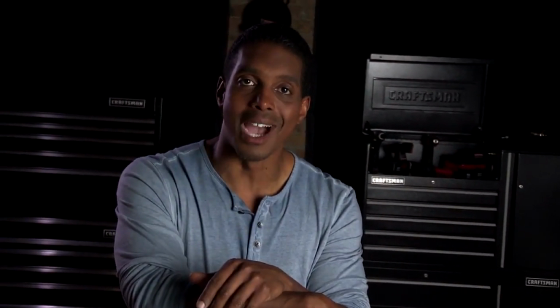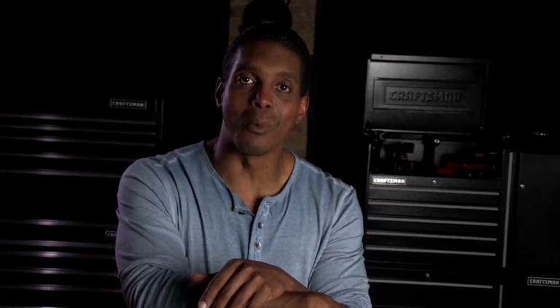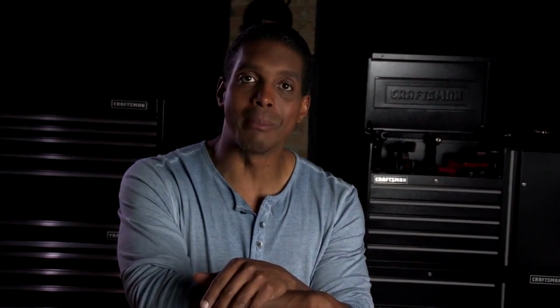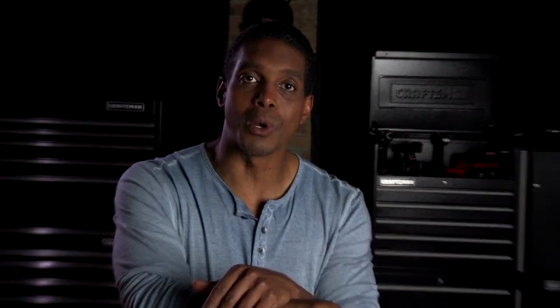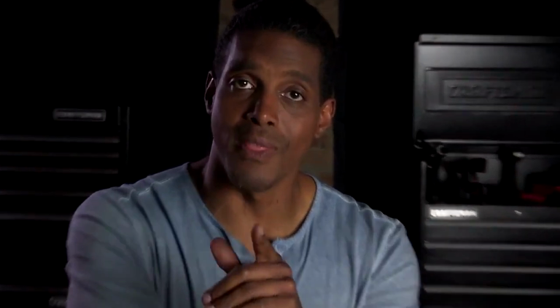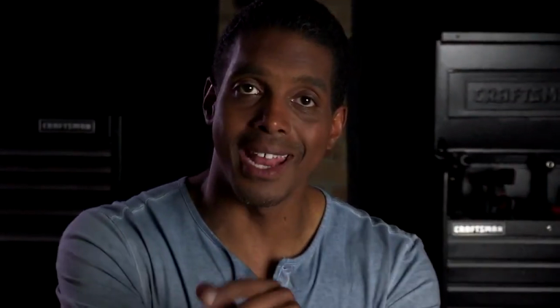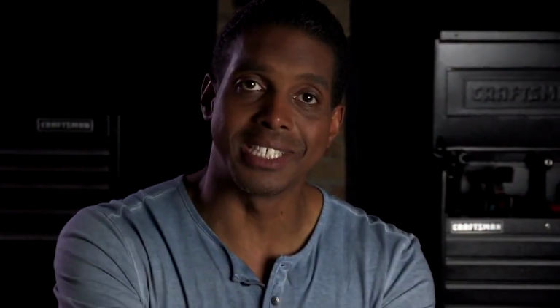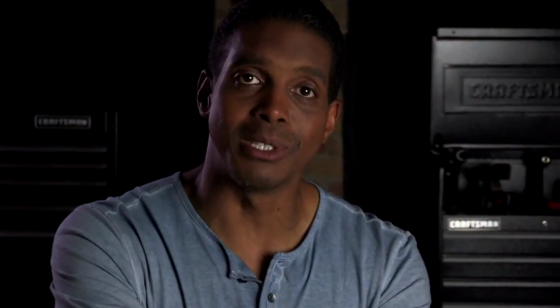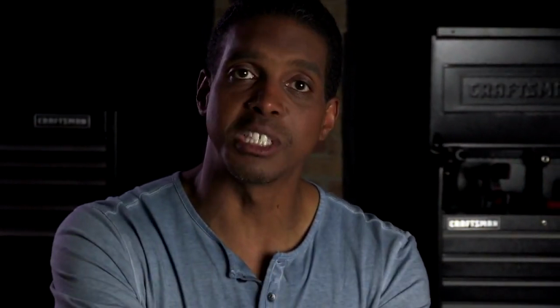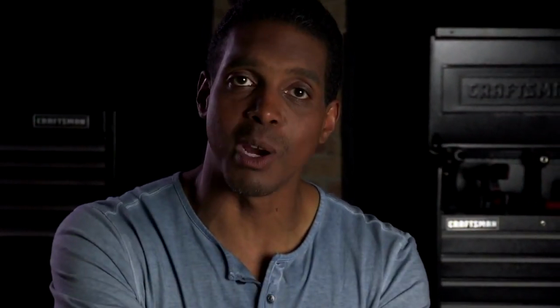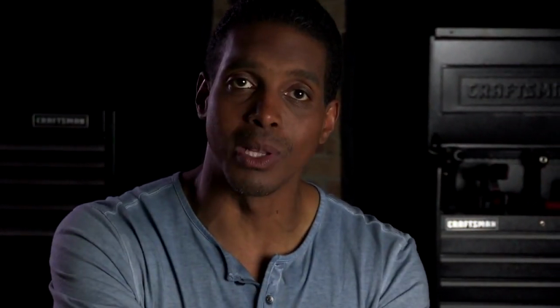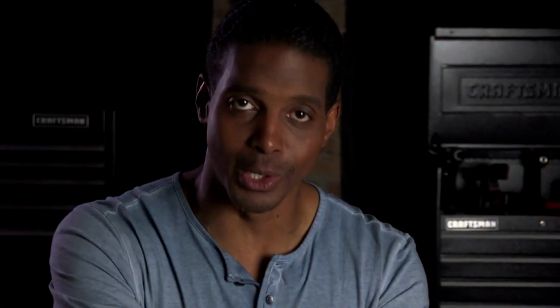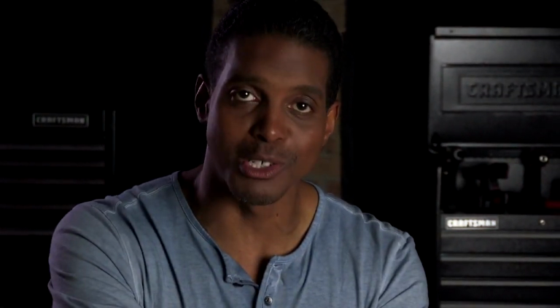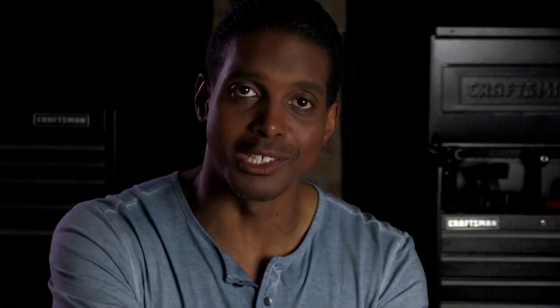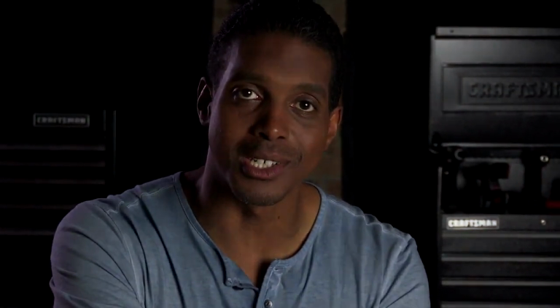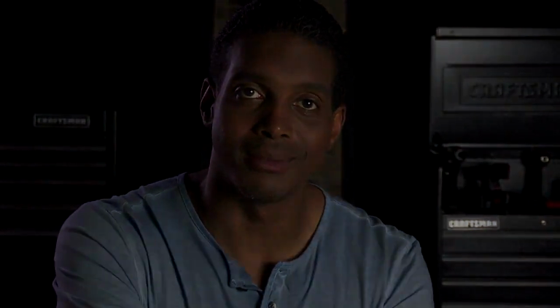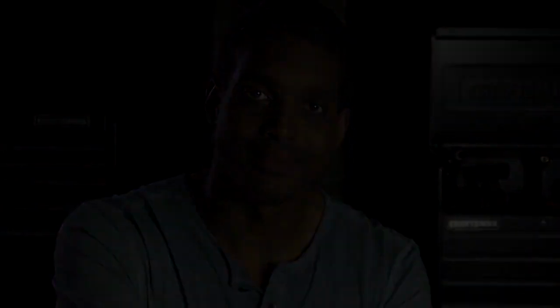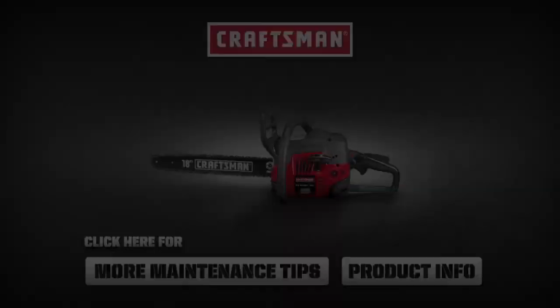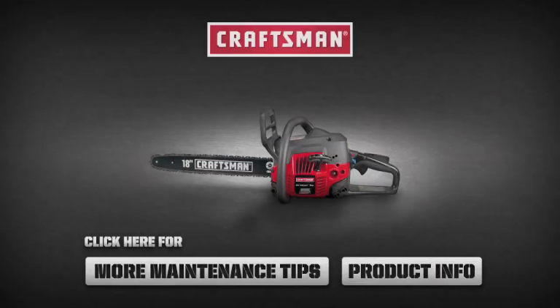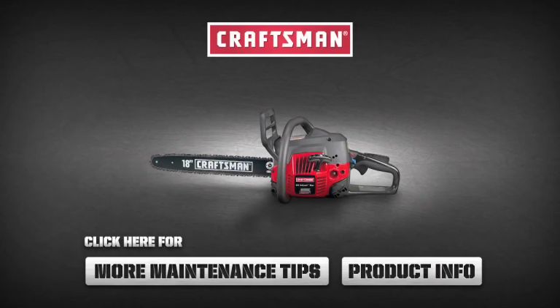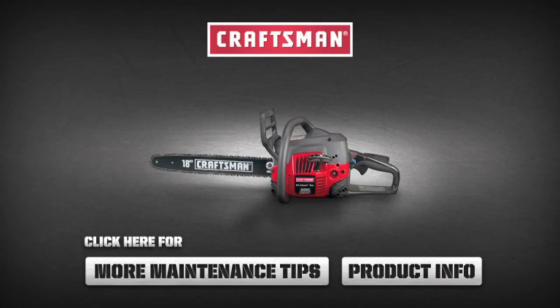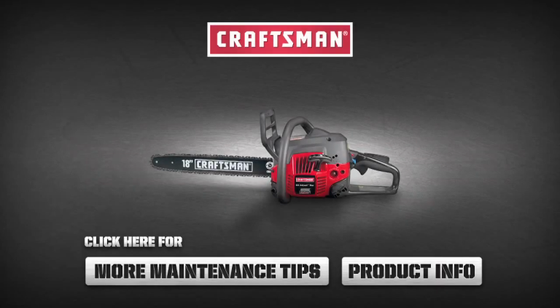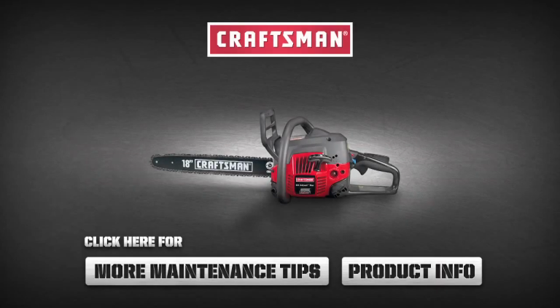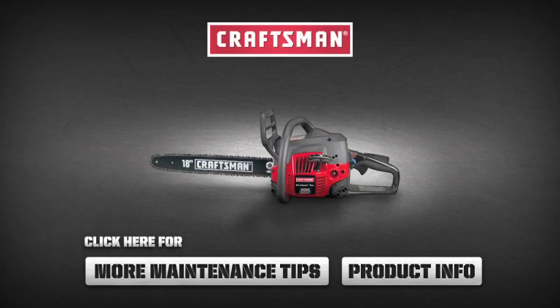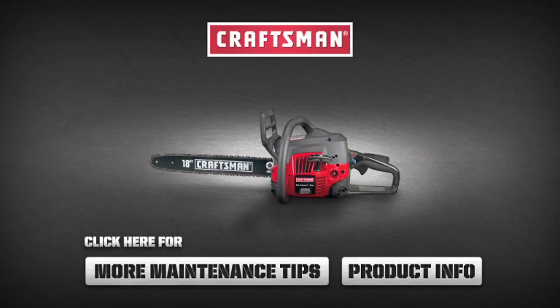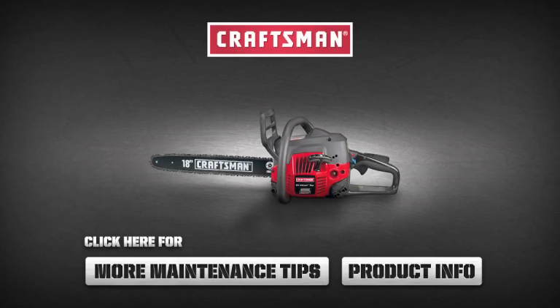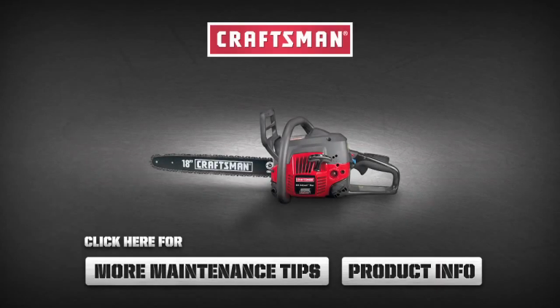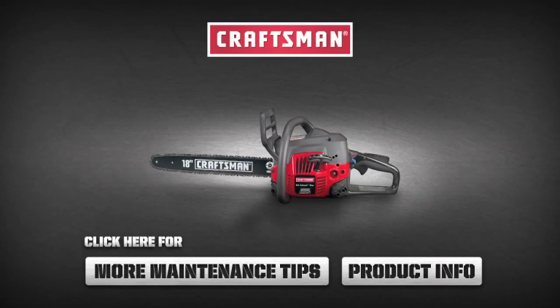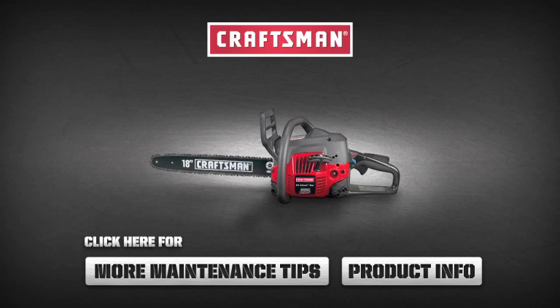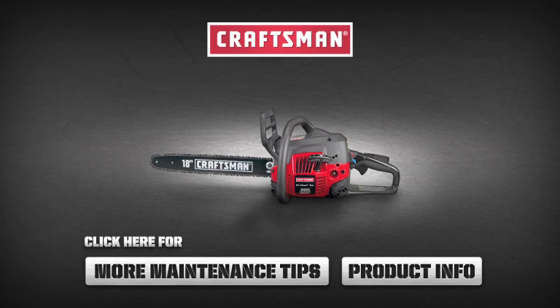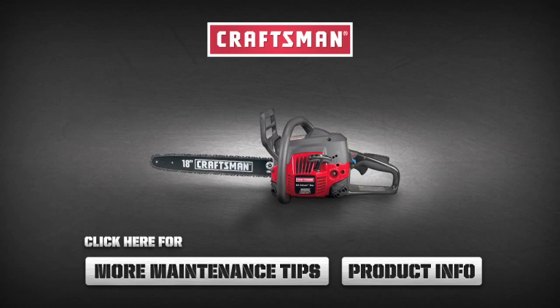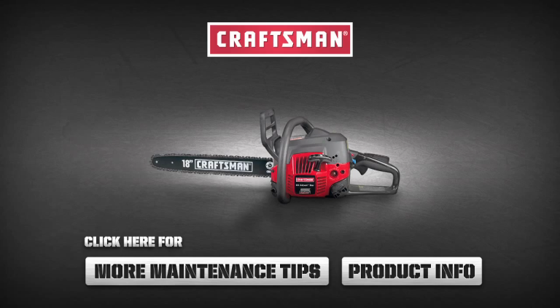I'm Rob North, and that is how you change the spark plug on your chainsaw. Click these buttons to learn more about the tools you need to get the job done.